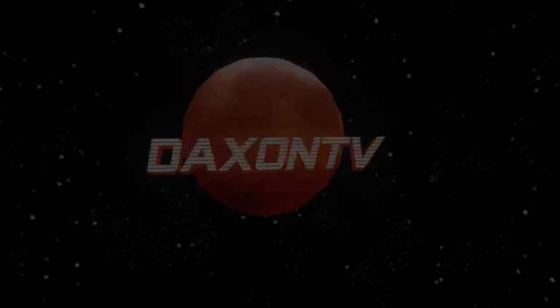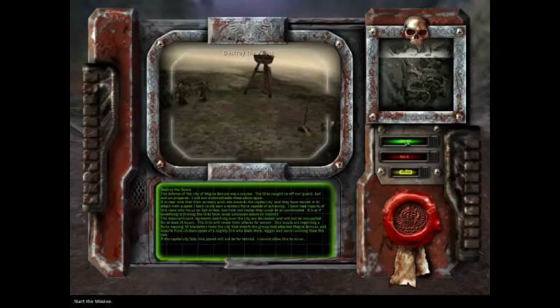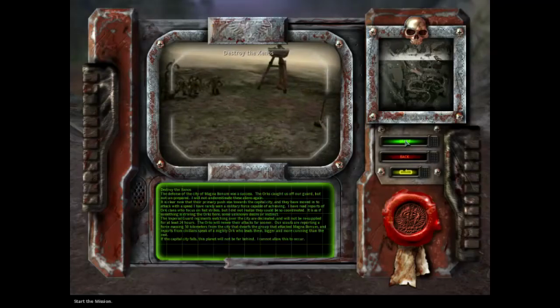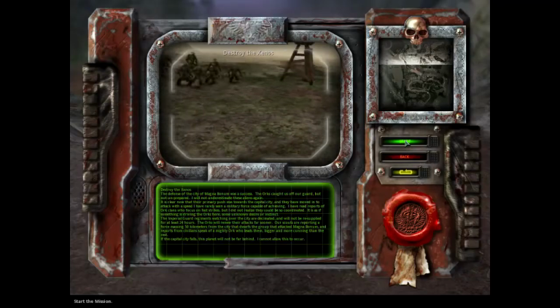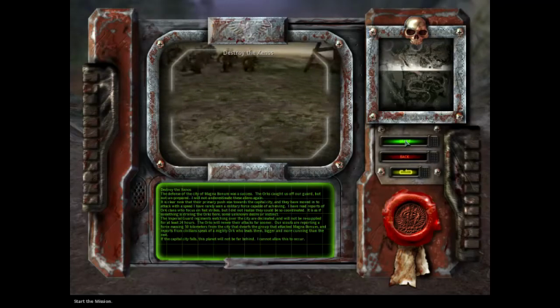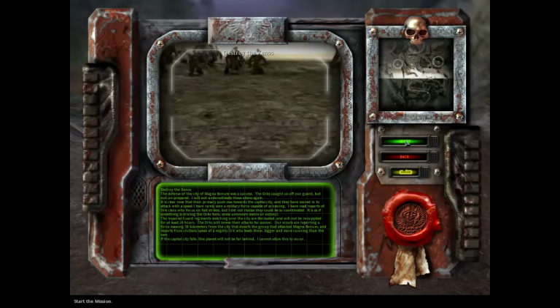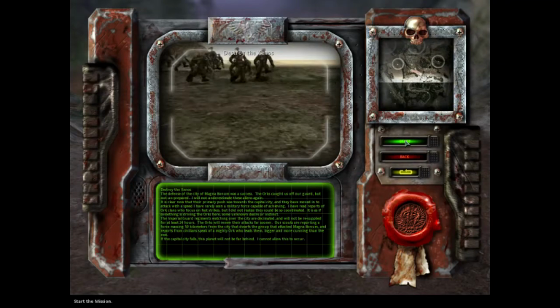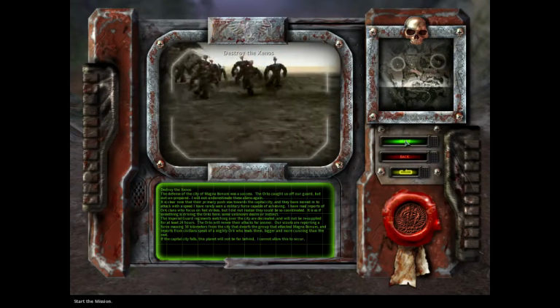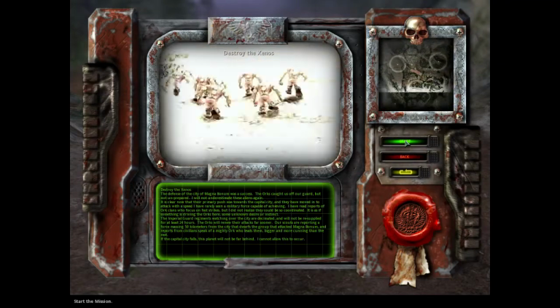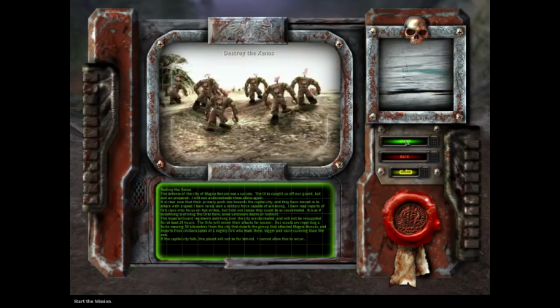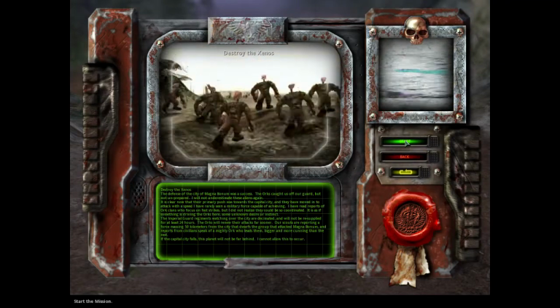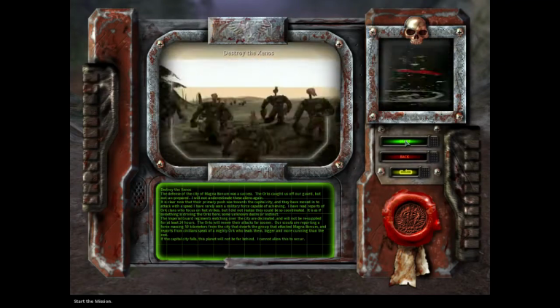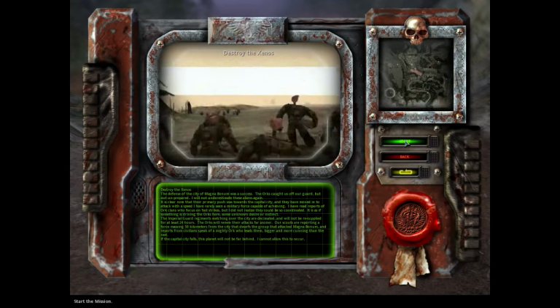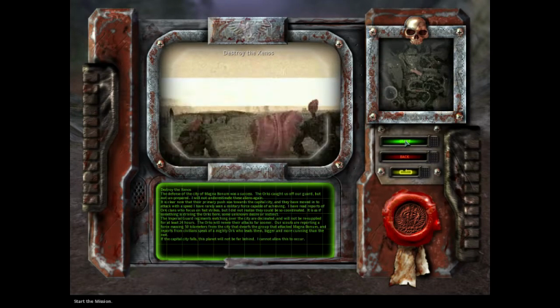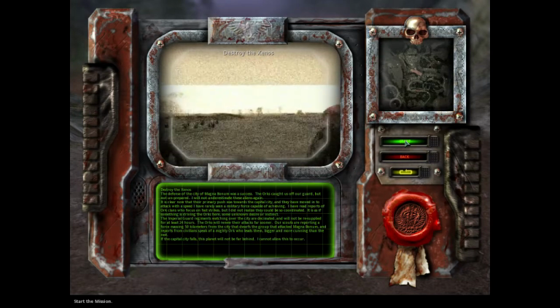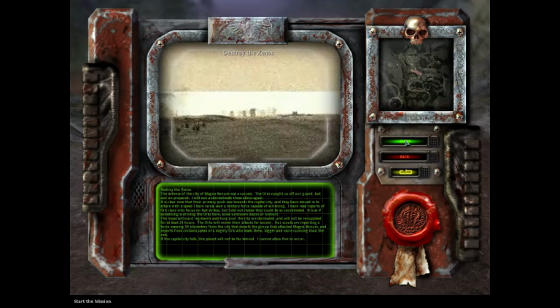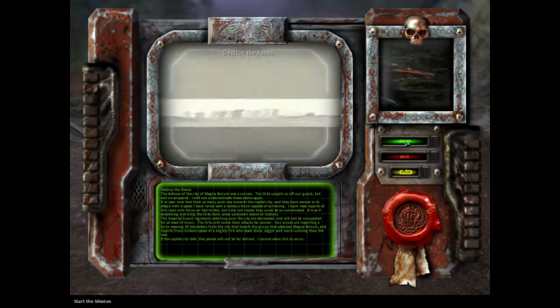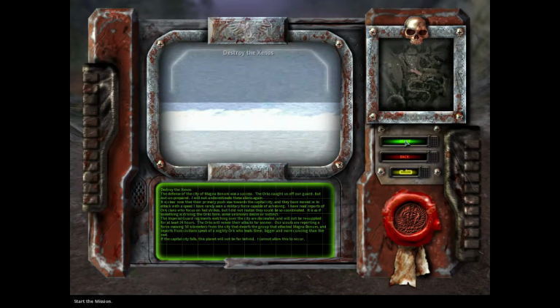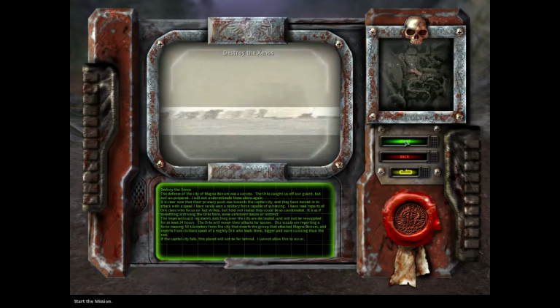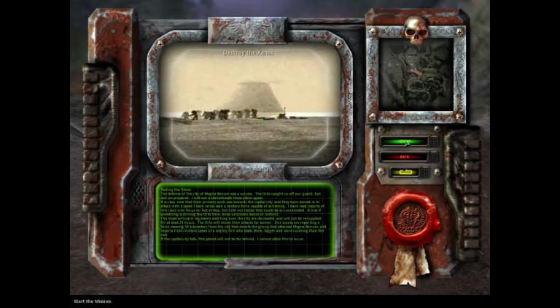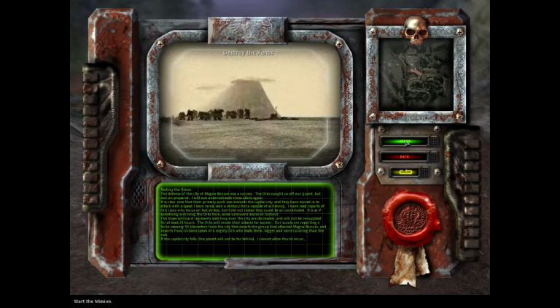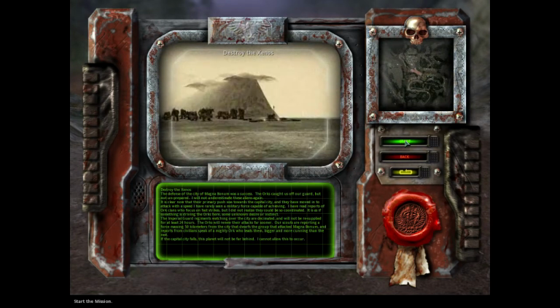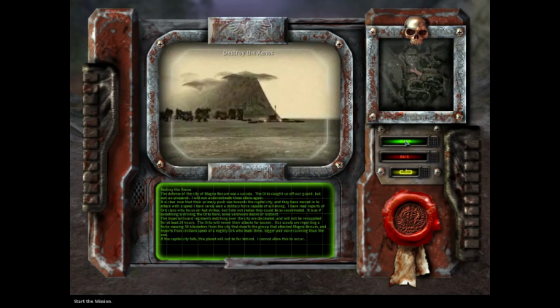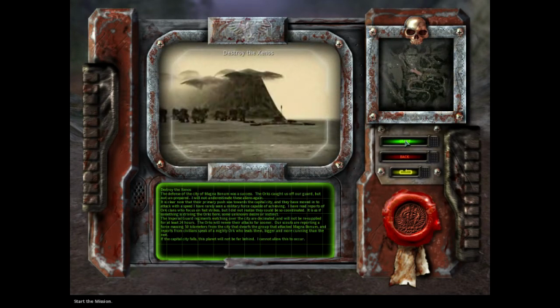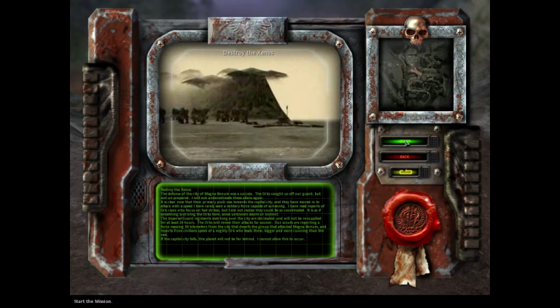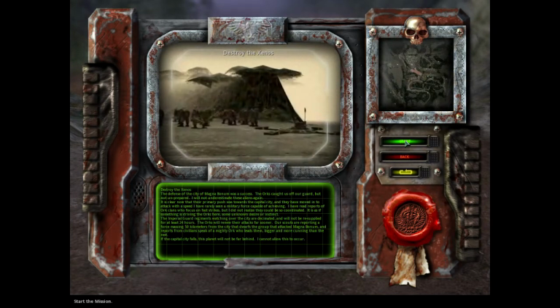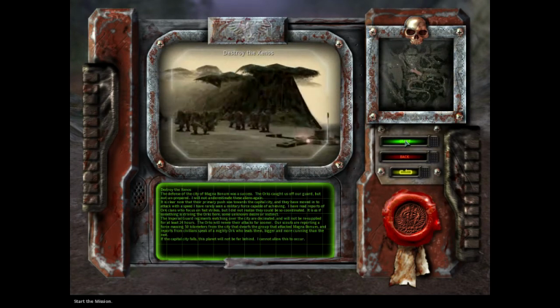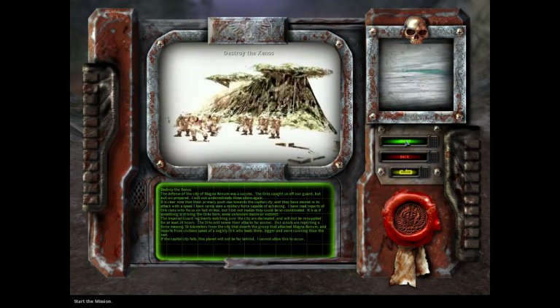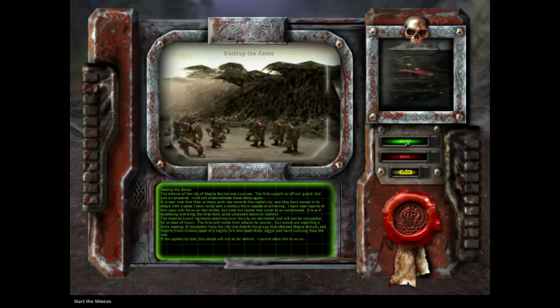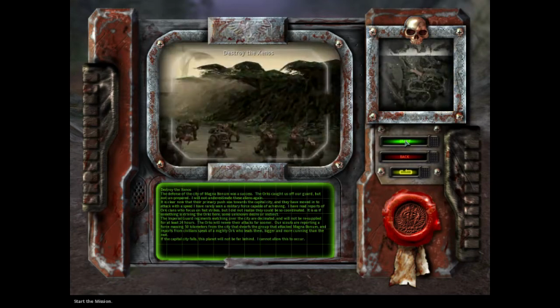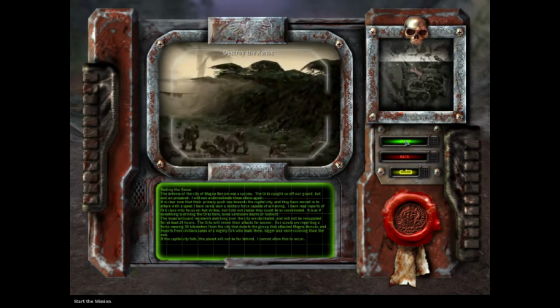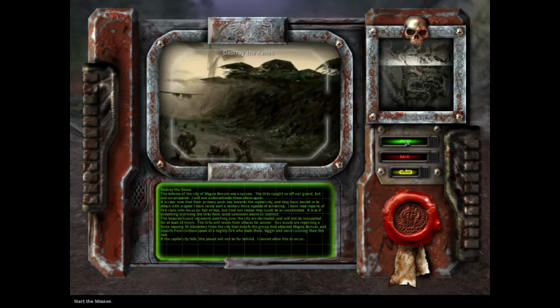It's Daxon again with a quick guide for Warhammer 40k: Dawn of War, Mission 4 of the Campaign — Destroy the Xenos on Insane Difficulty.